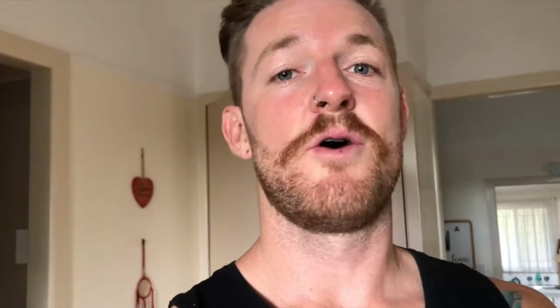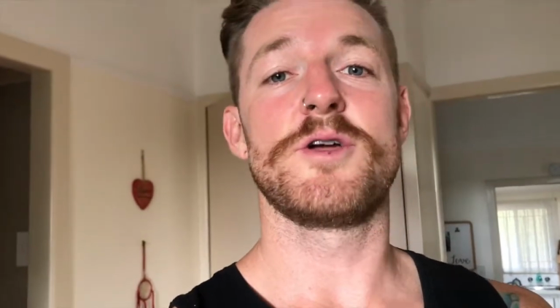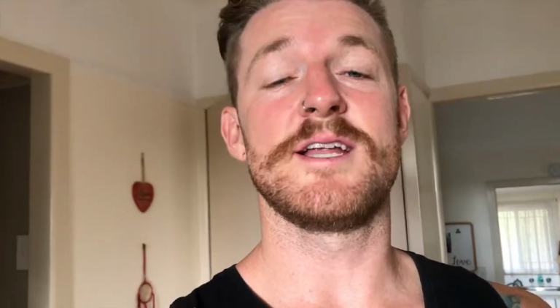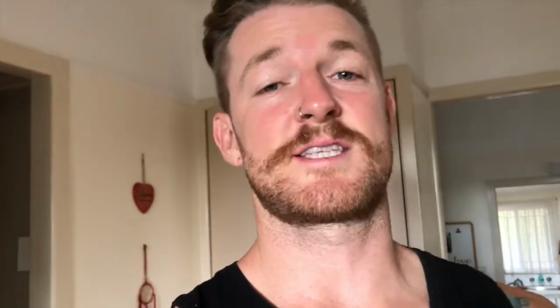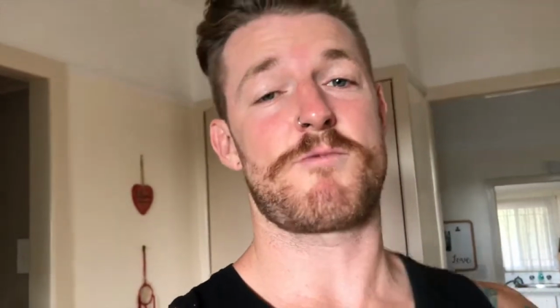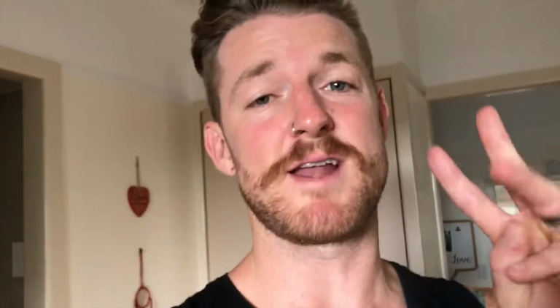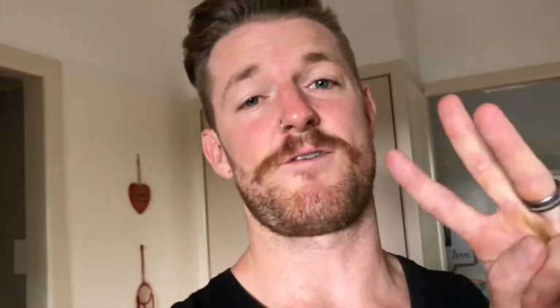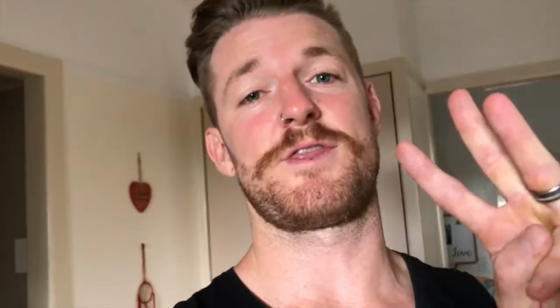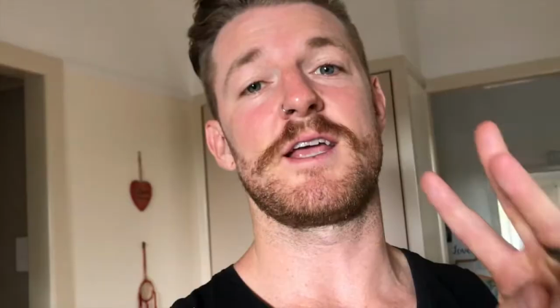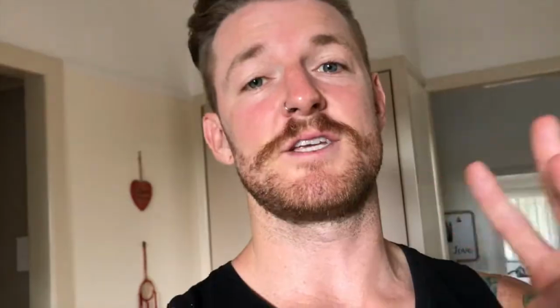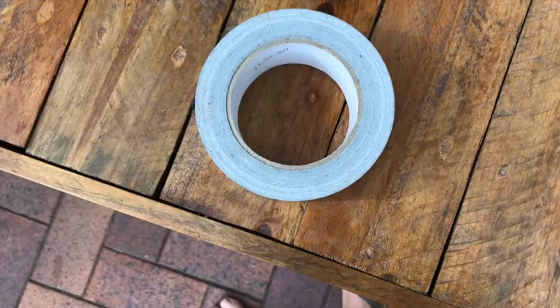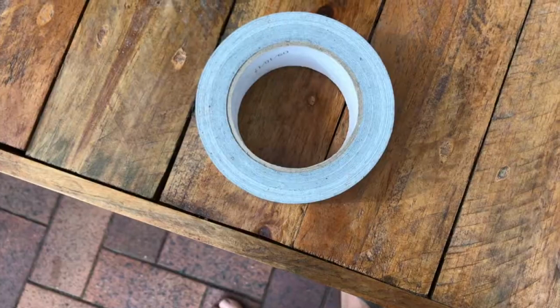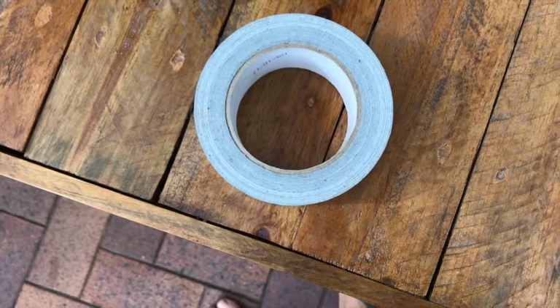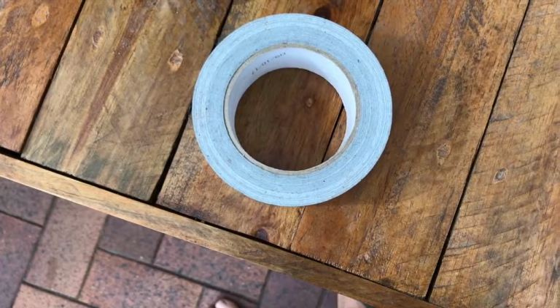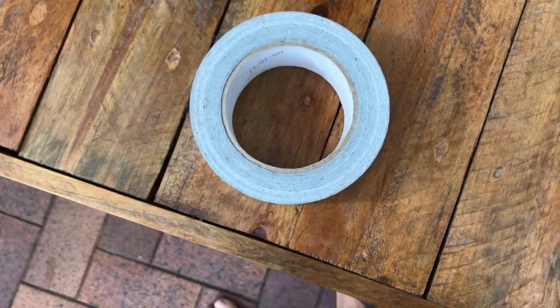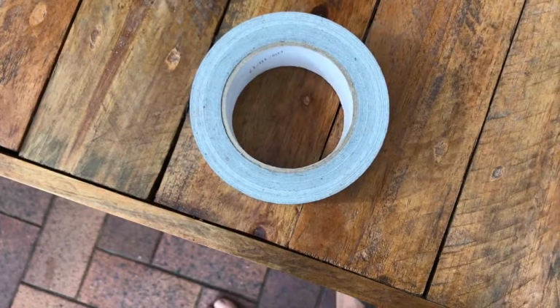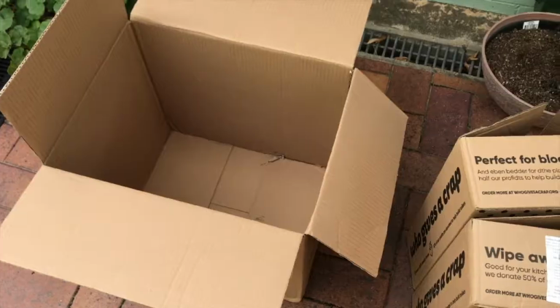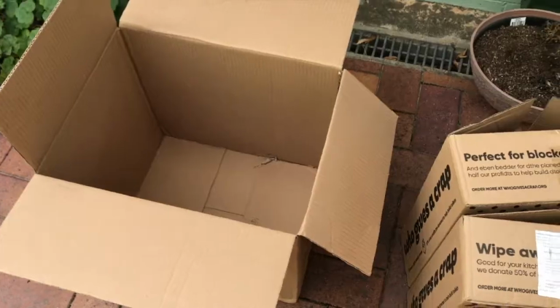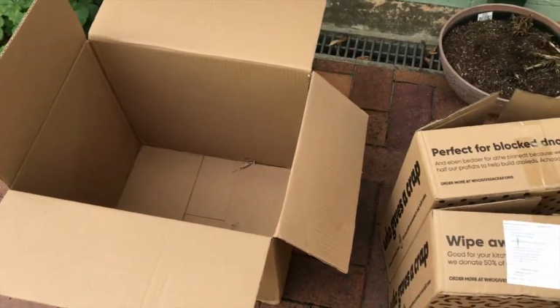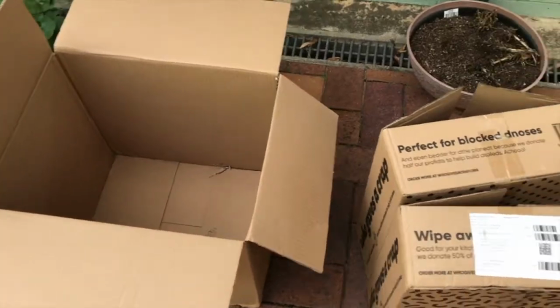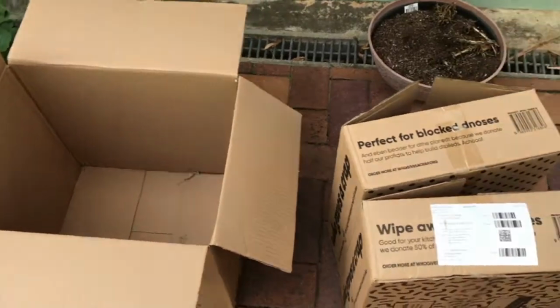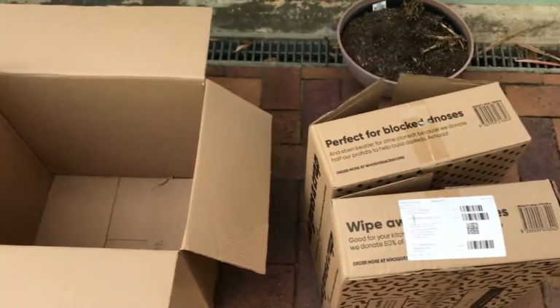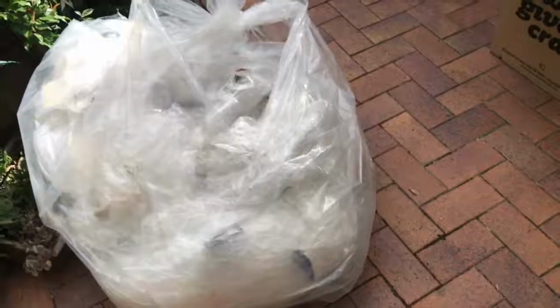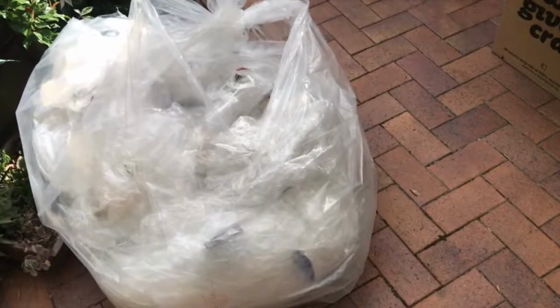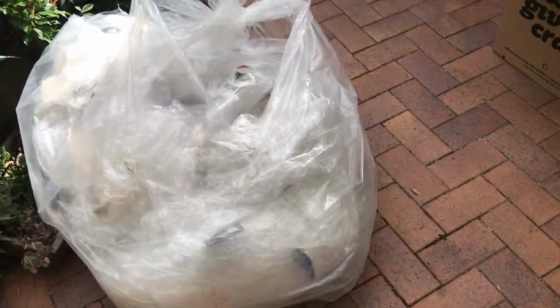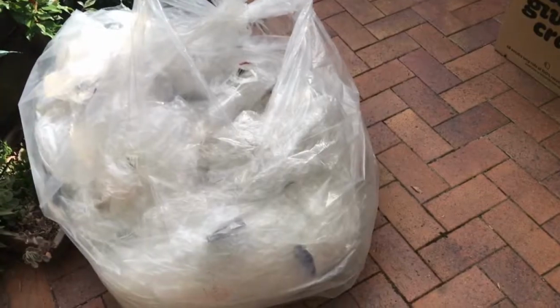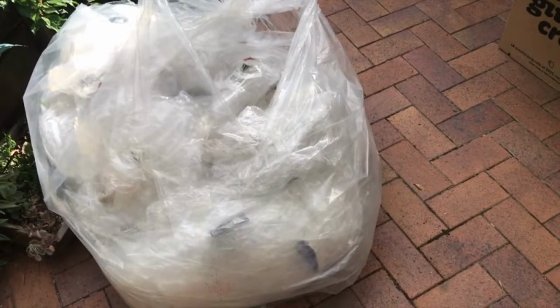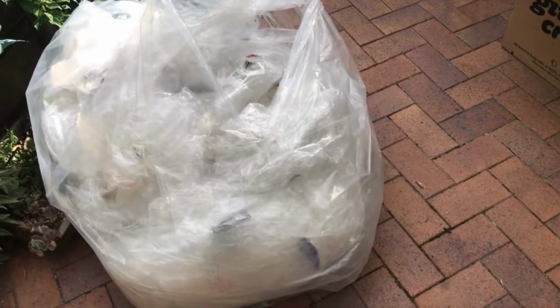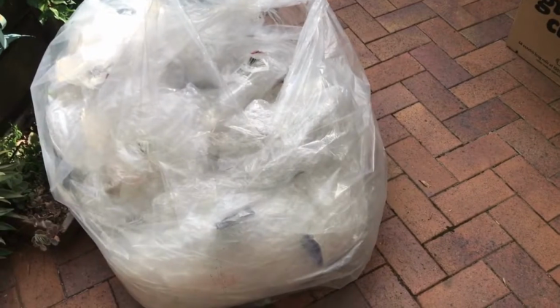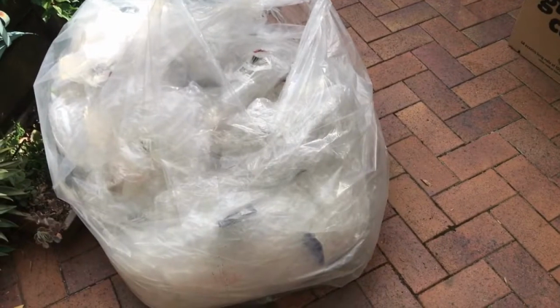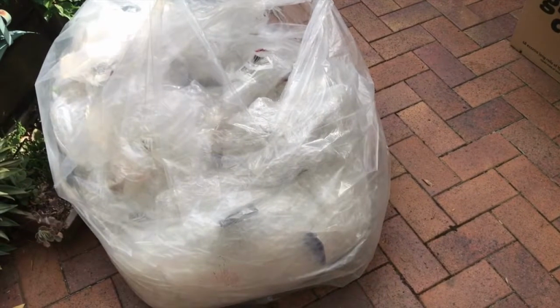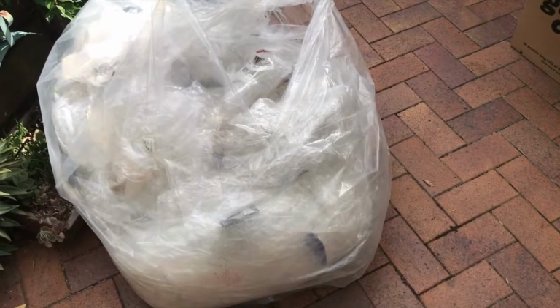All you need is three different things: some sticky tape, a box, and some cling wrap or some pallet wrap. Let's get into it.